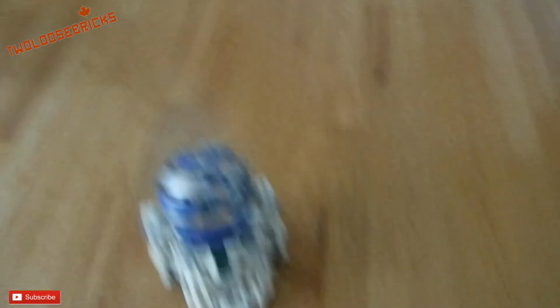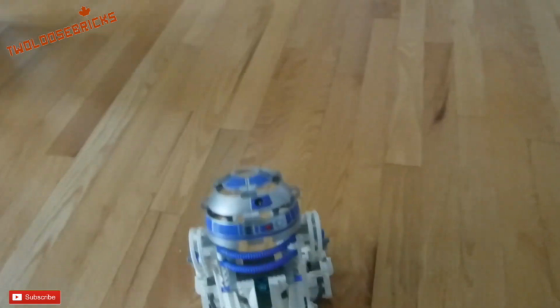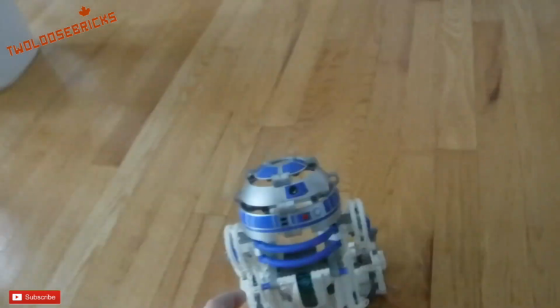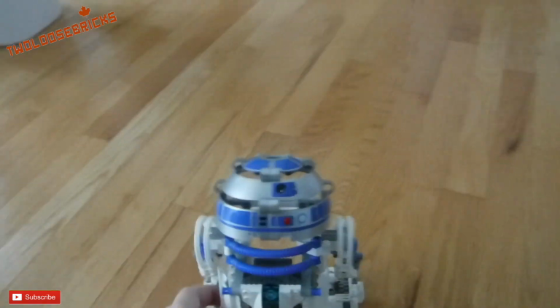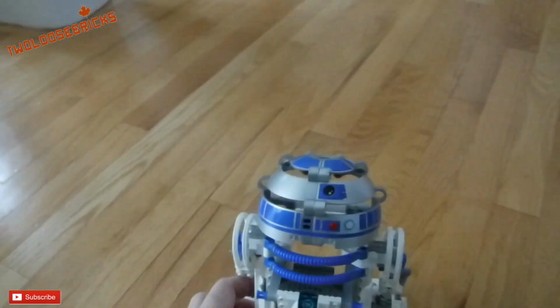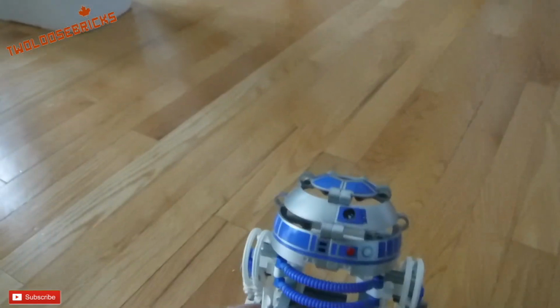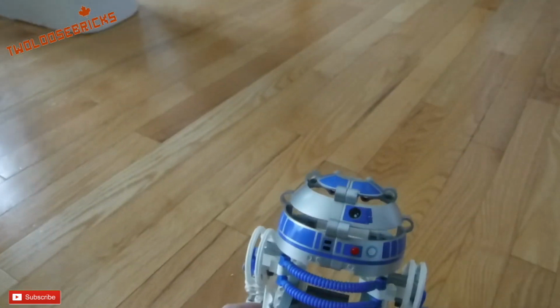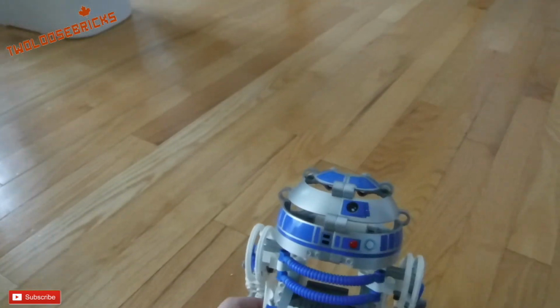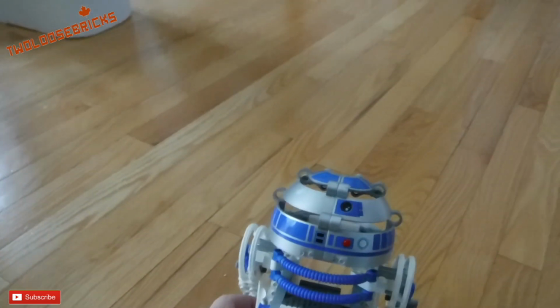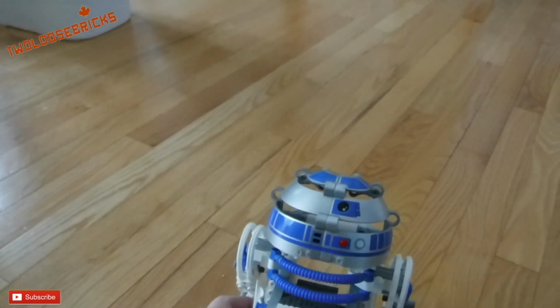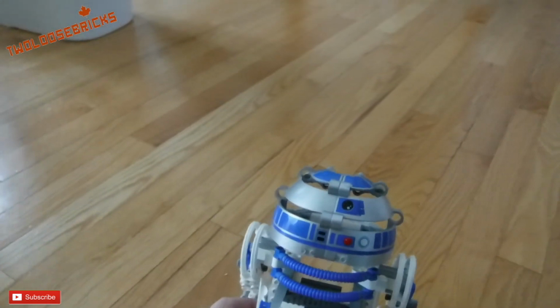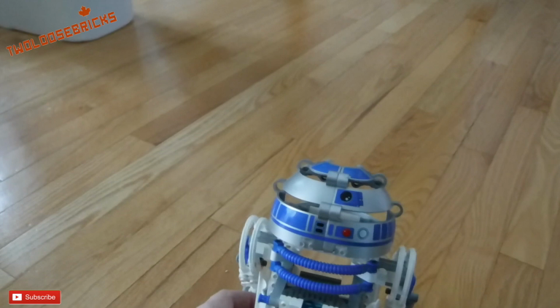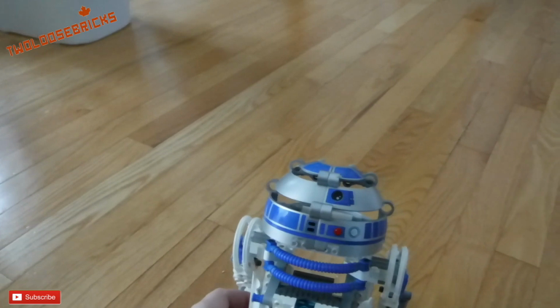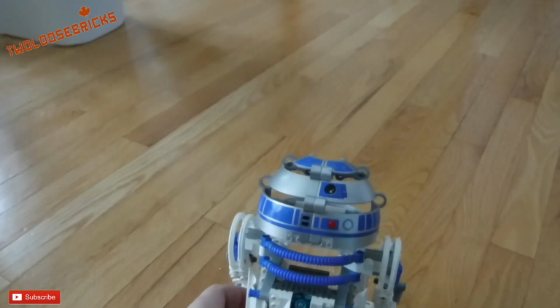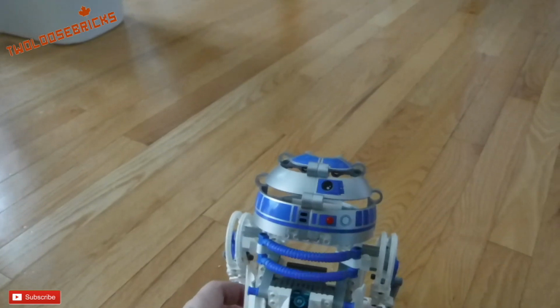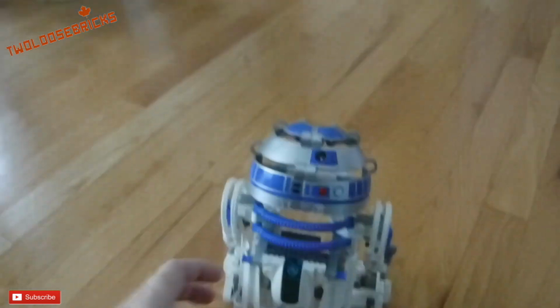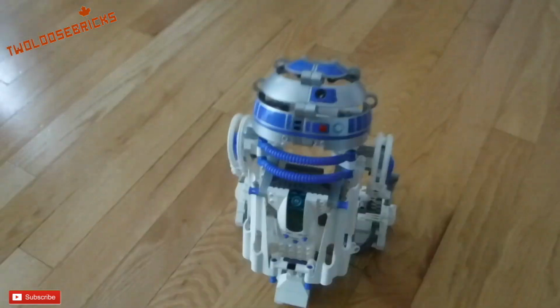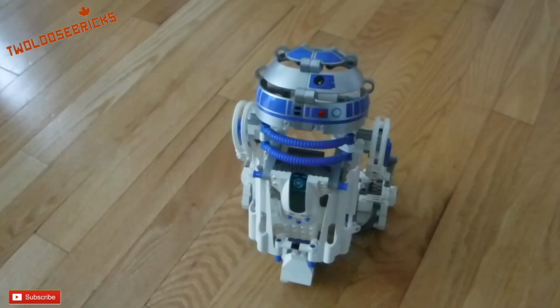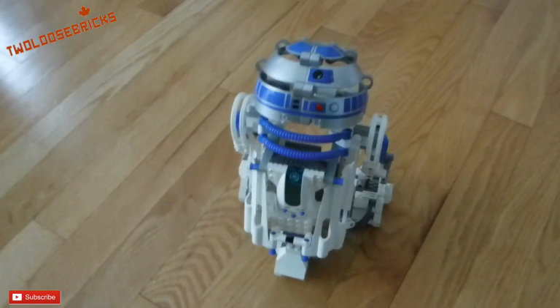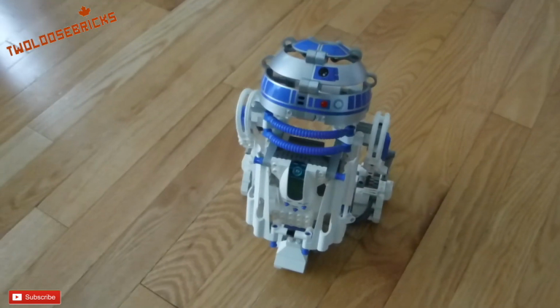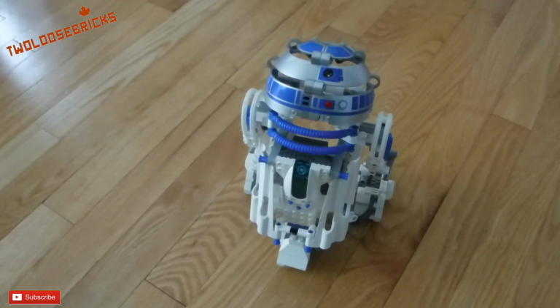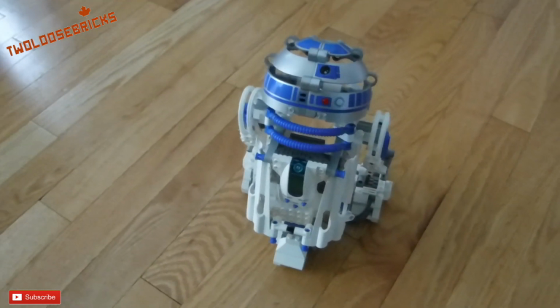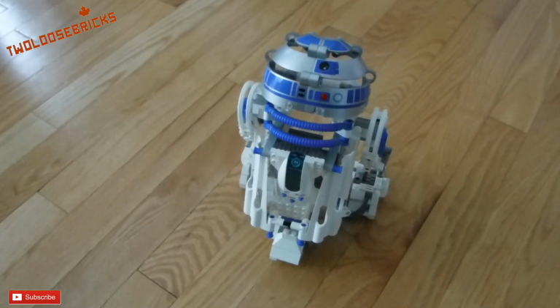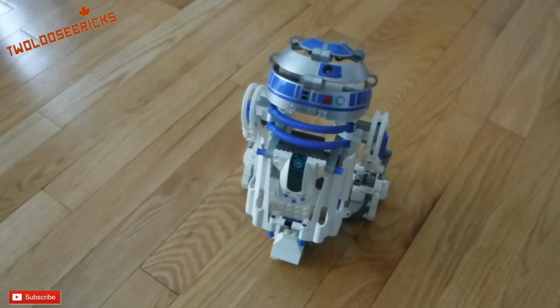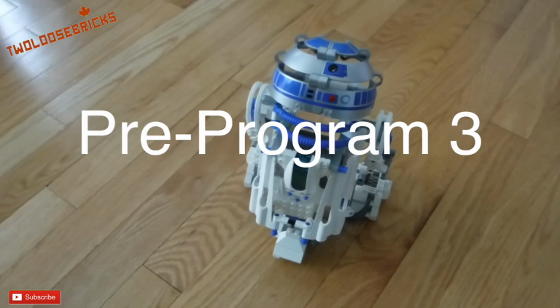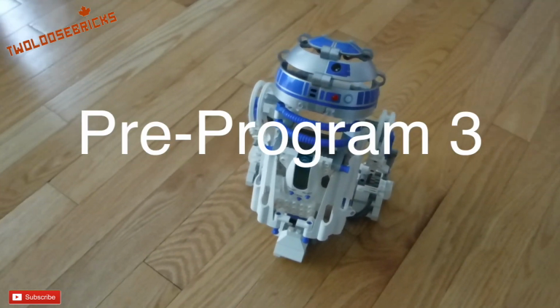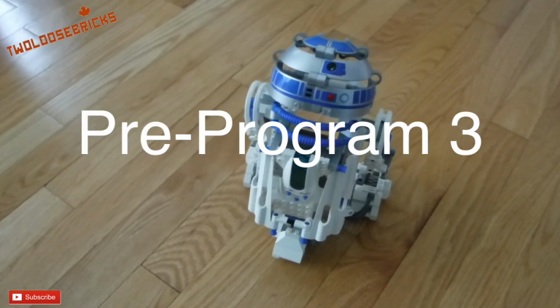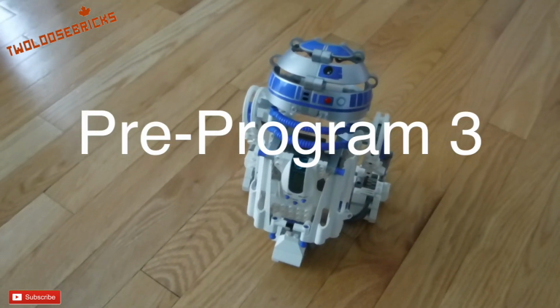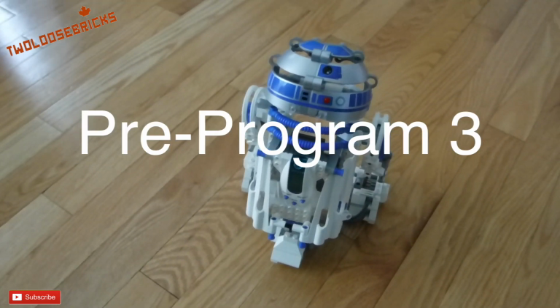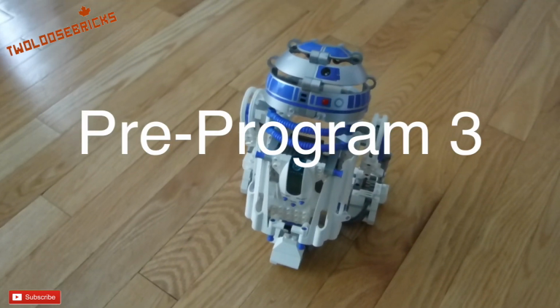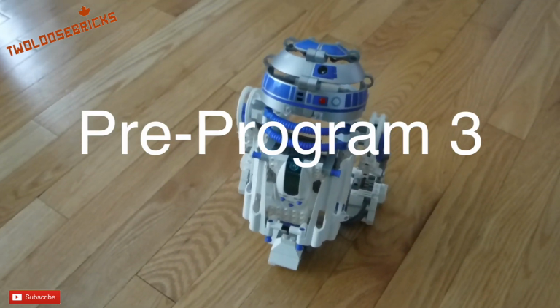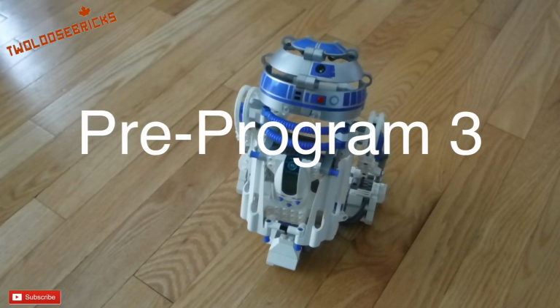That was program 2. Let's go for program 3.